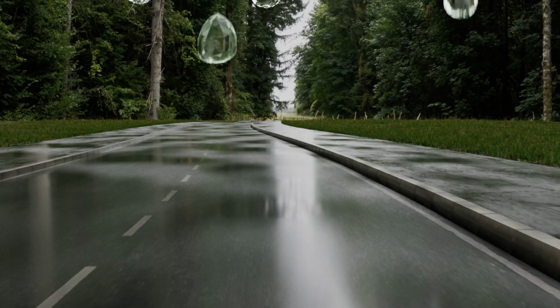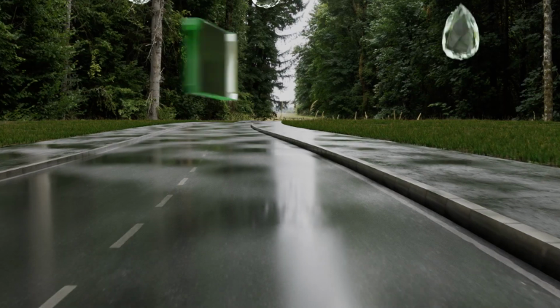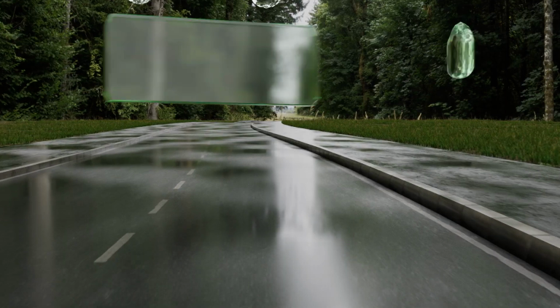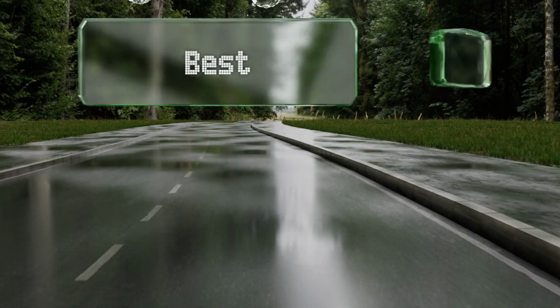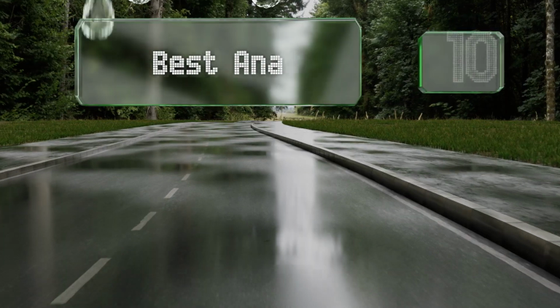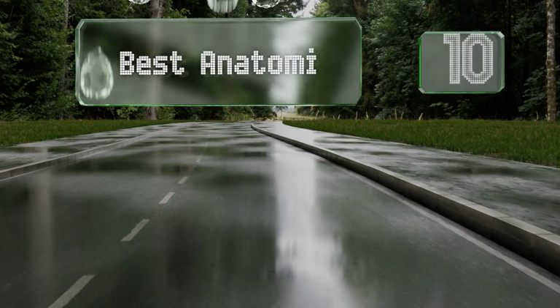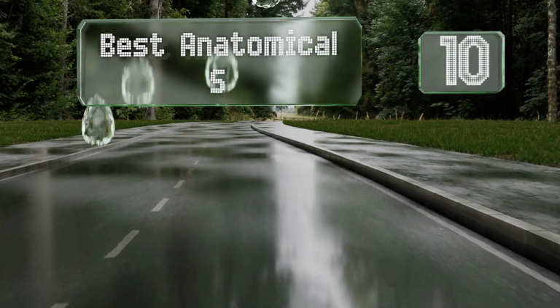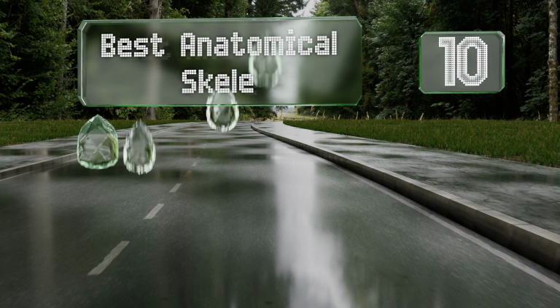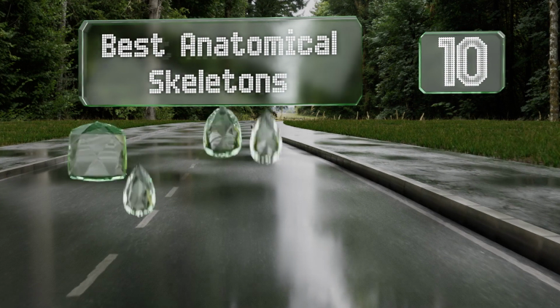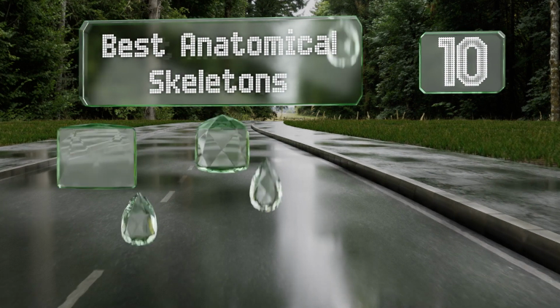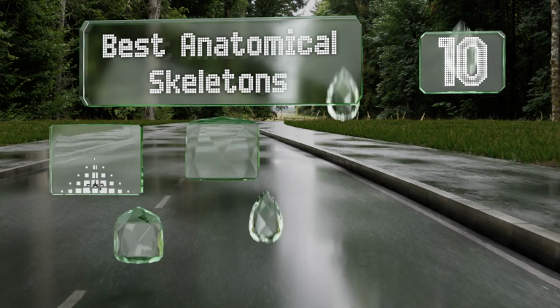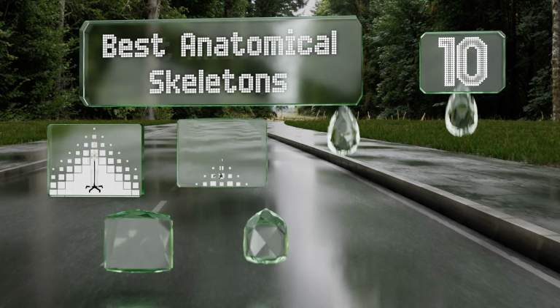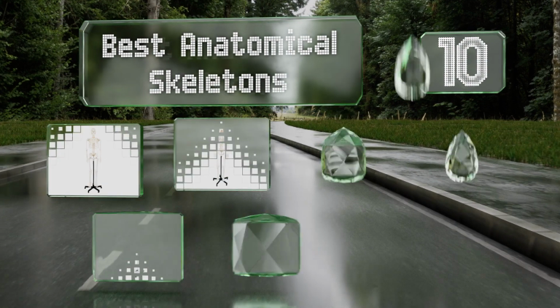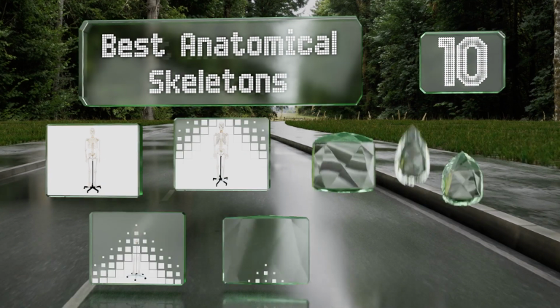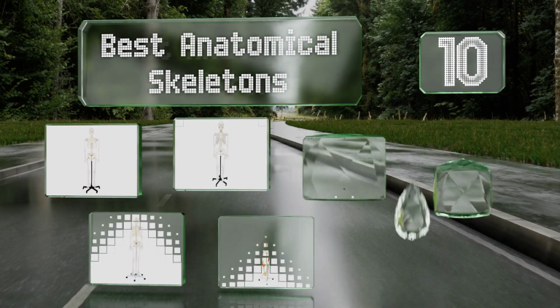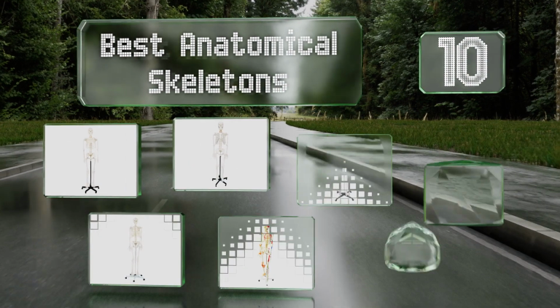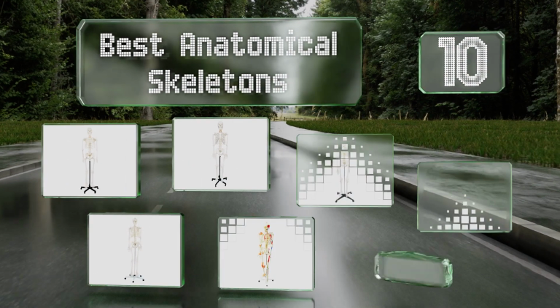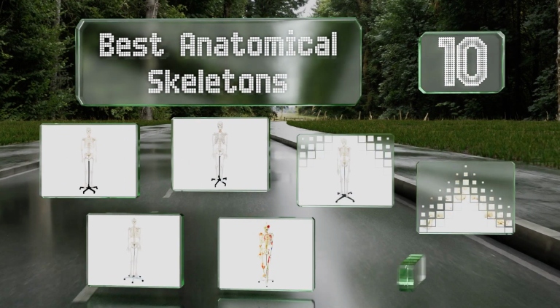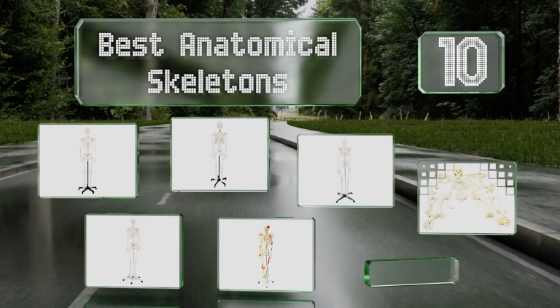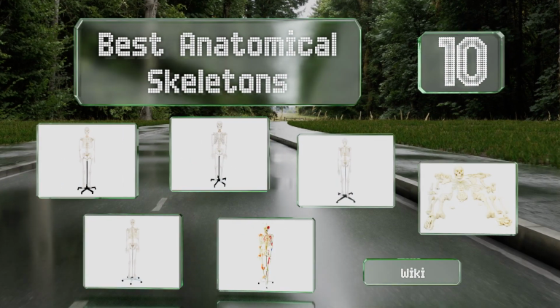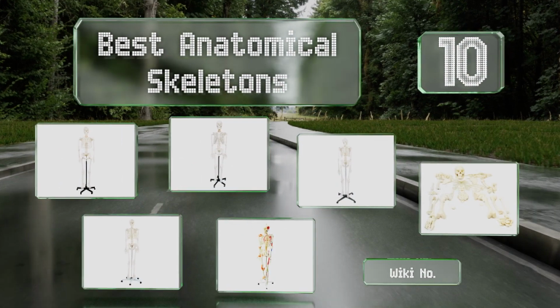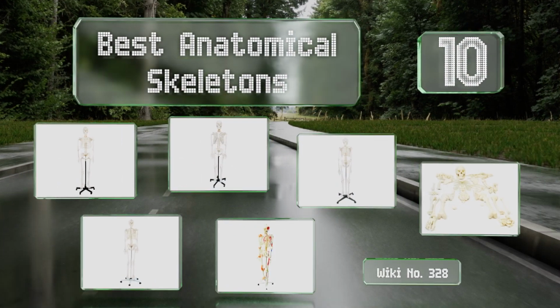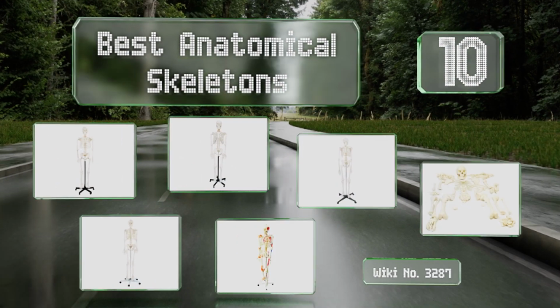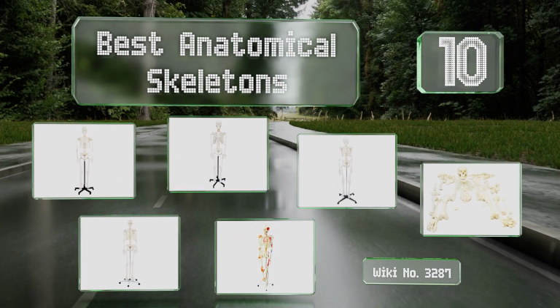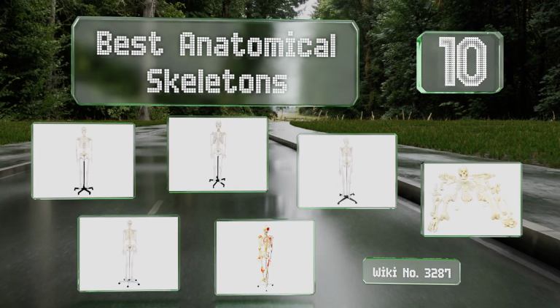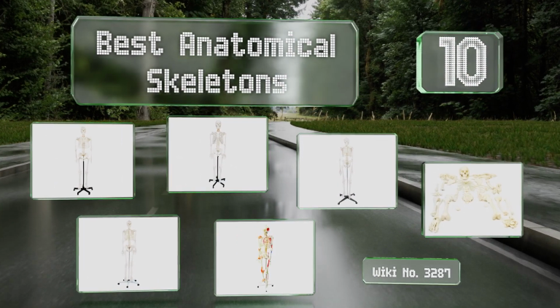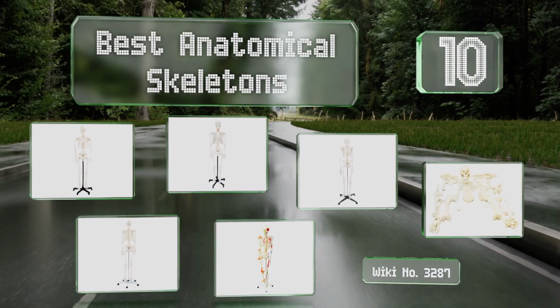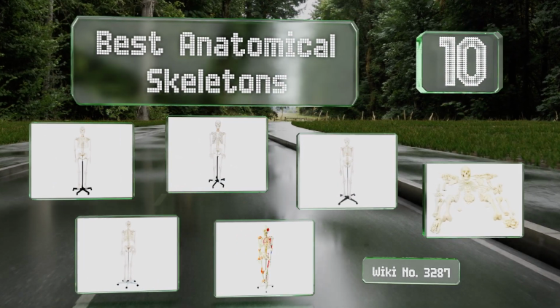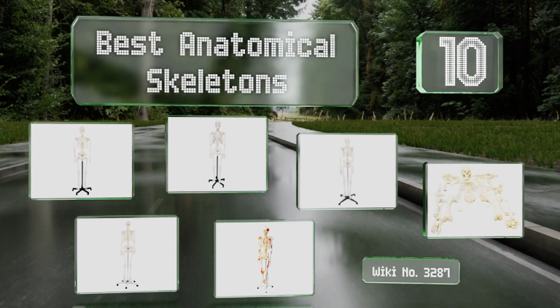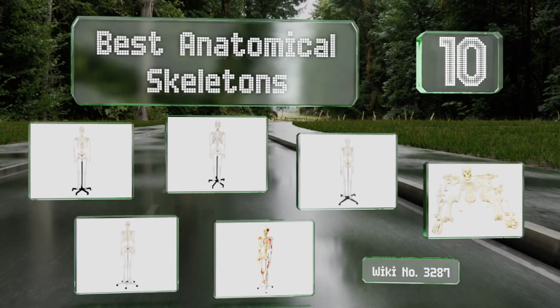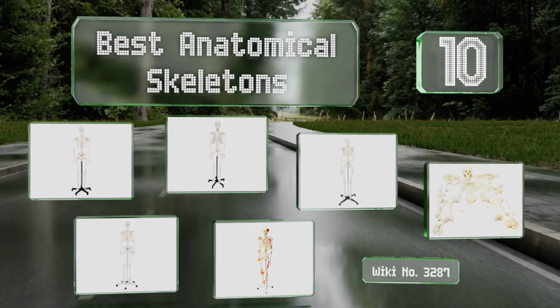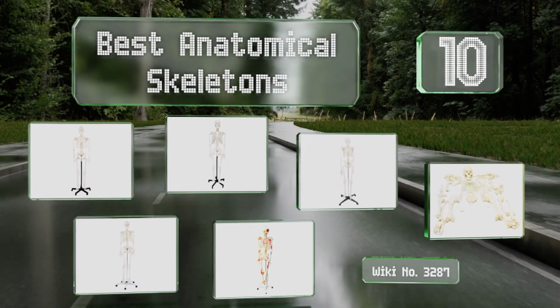EasyVid presents the 10 best anatomical skeletons. Let's get started with the list.